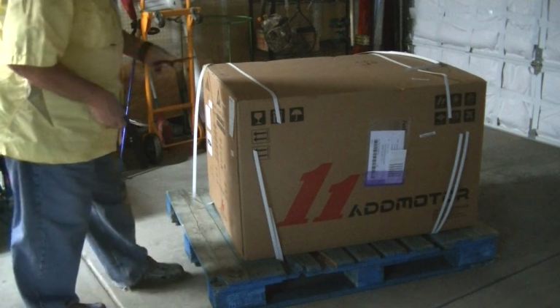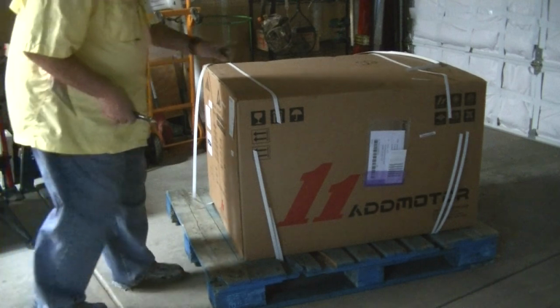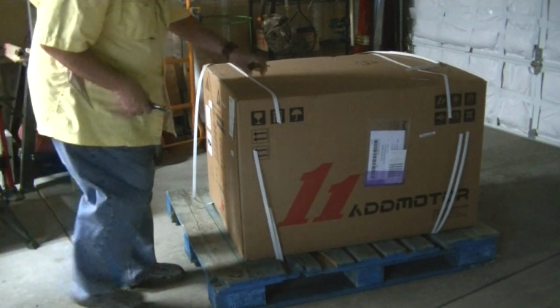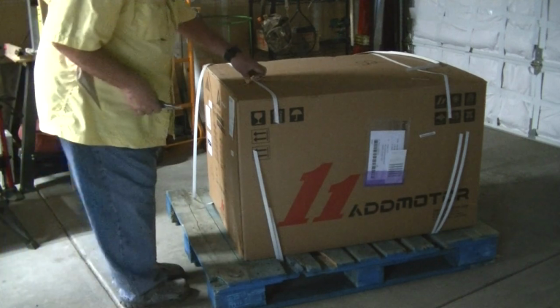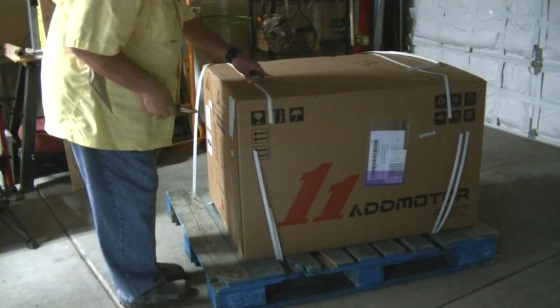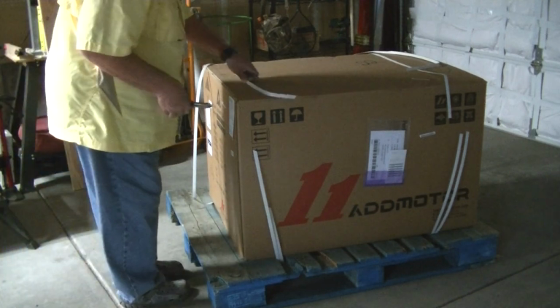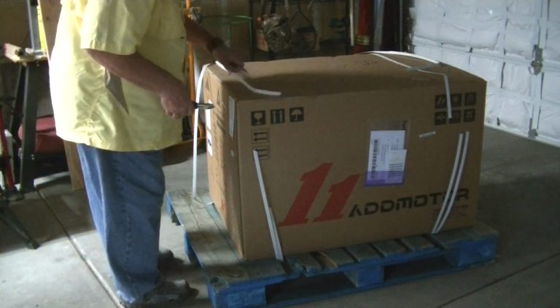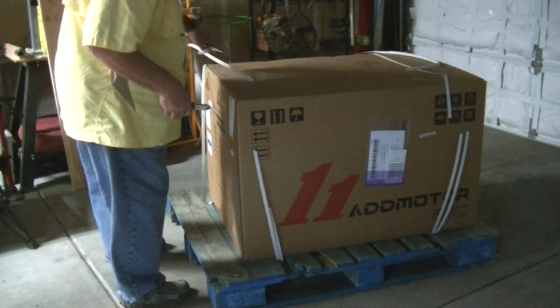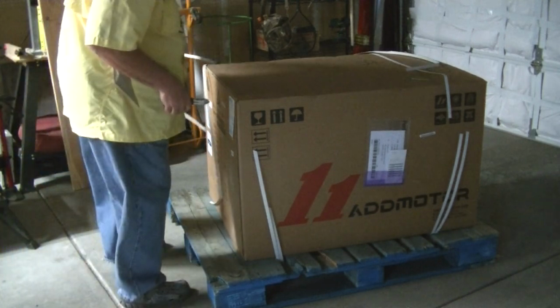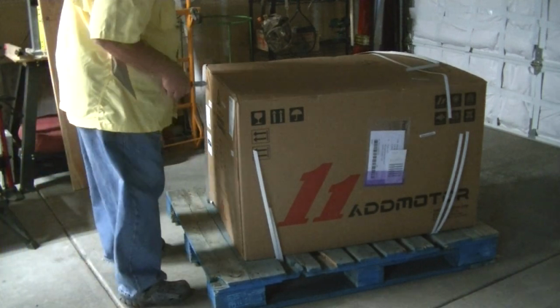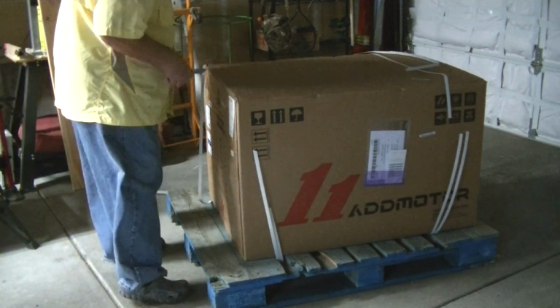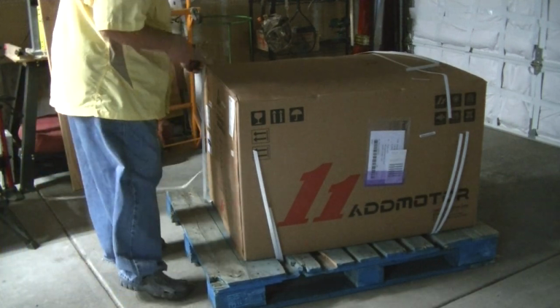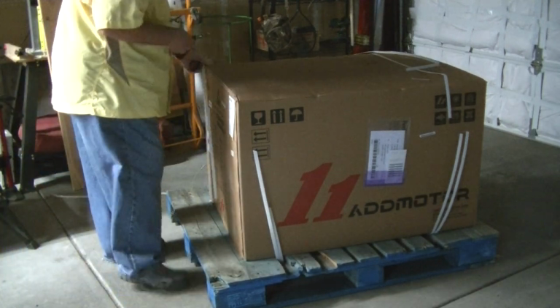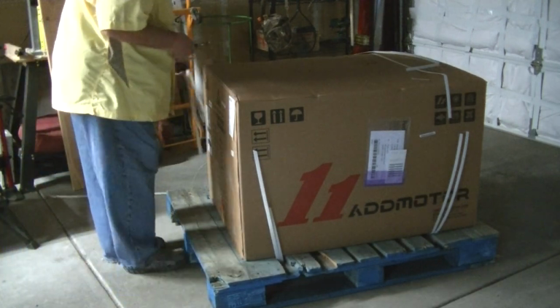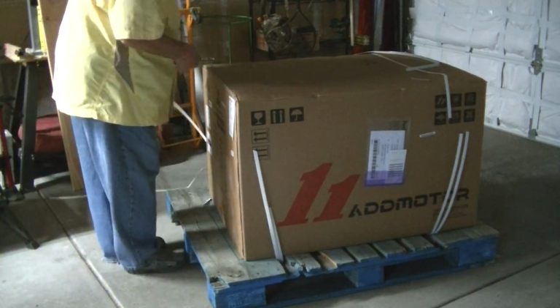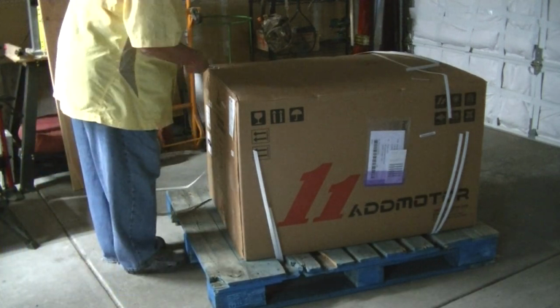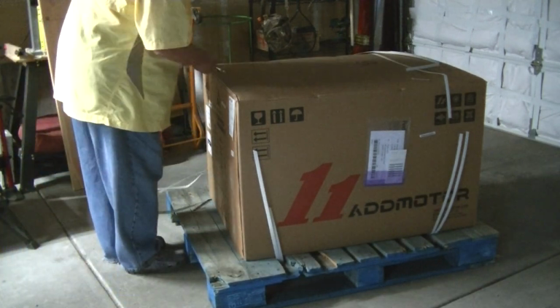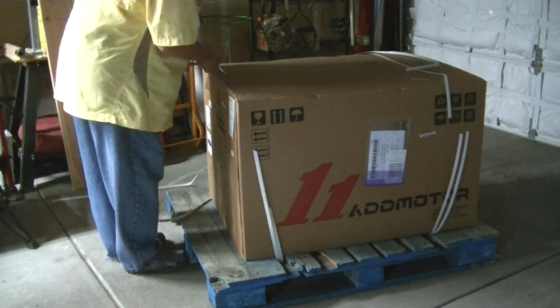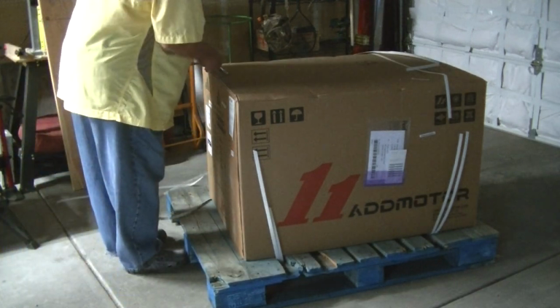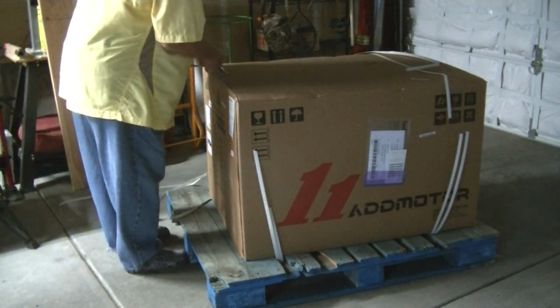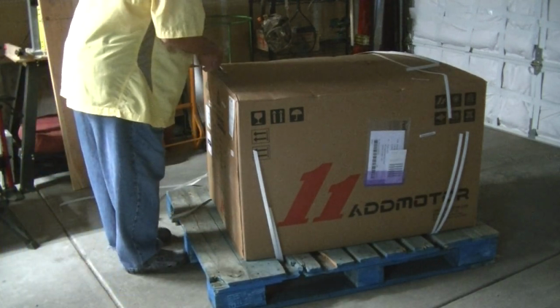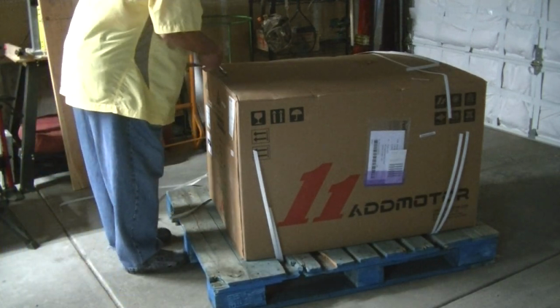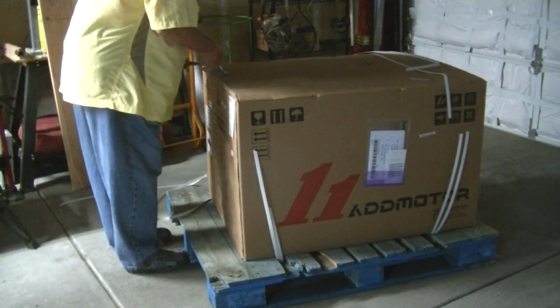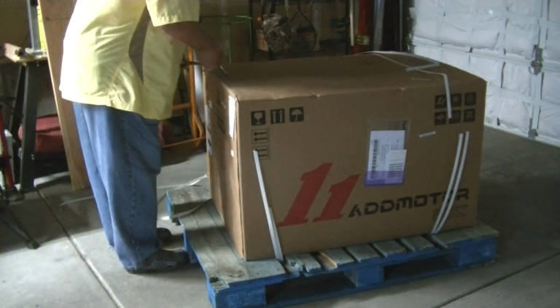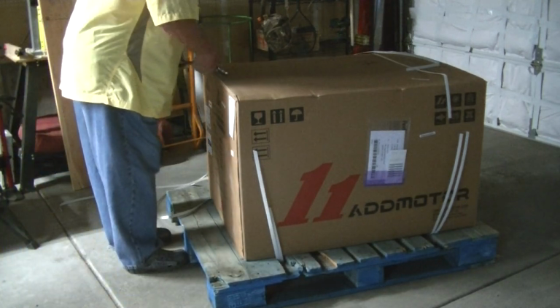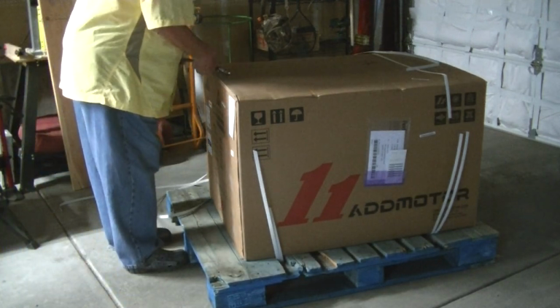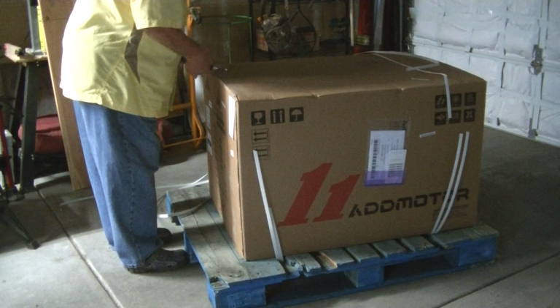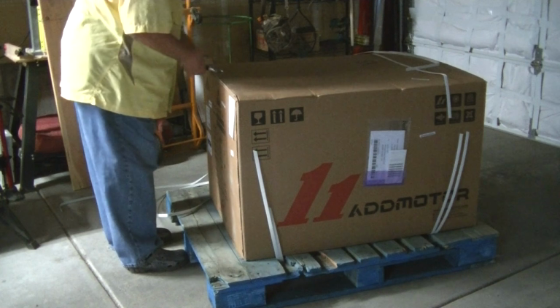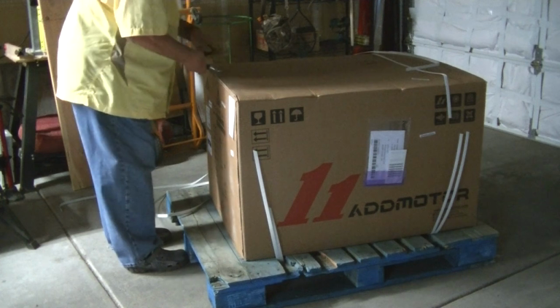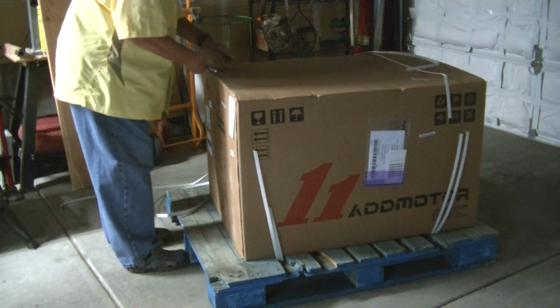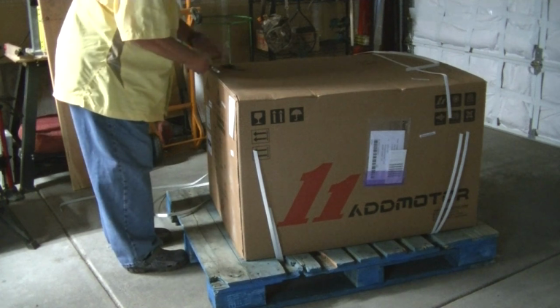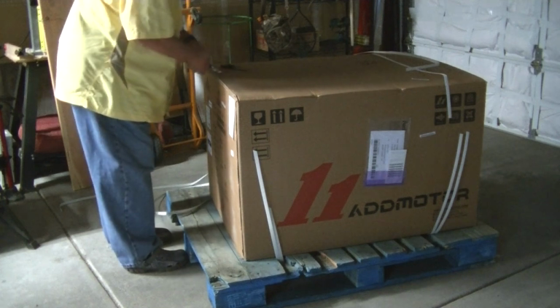Okay, let's see. Gonna have to take all these things out of here.